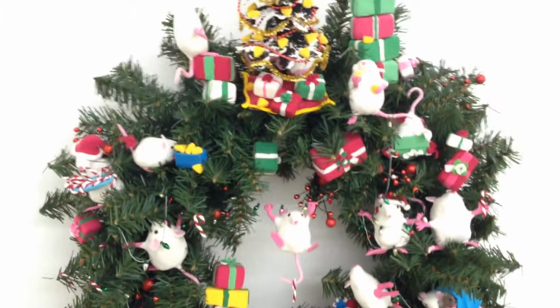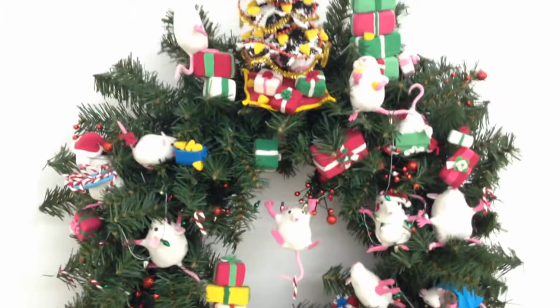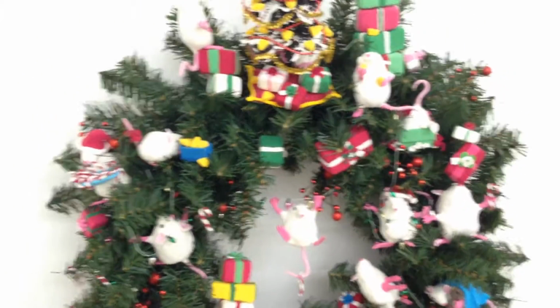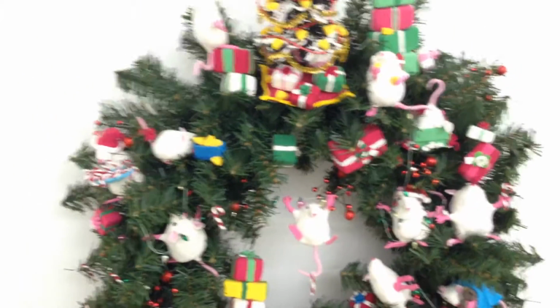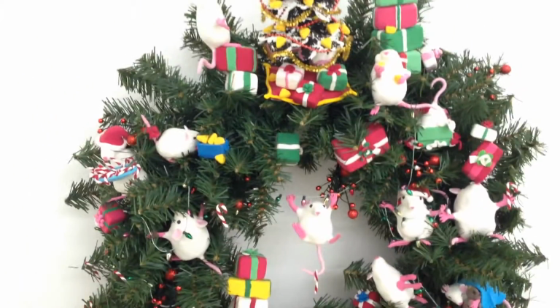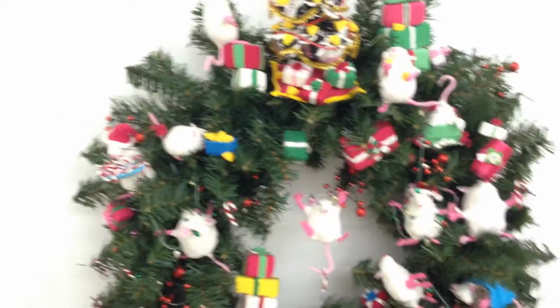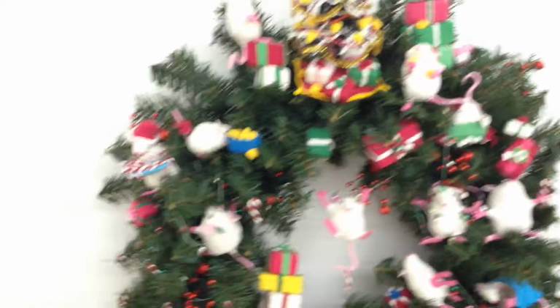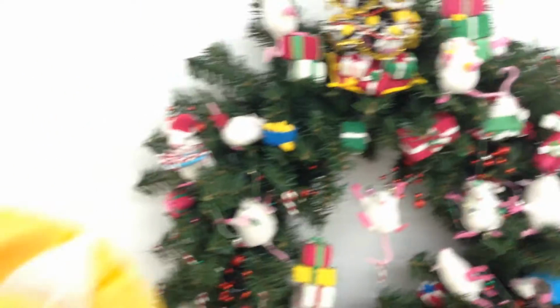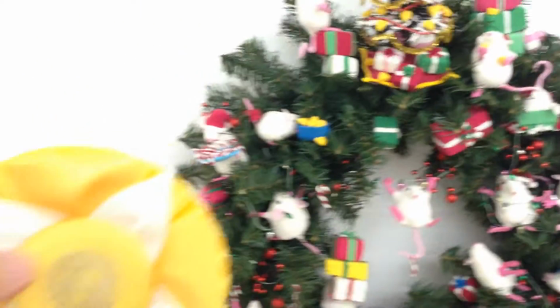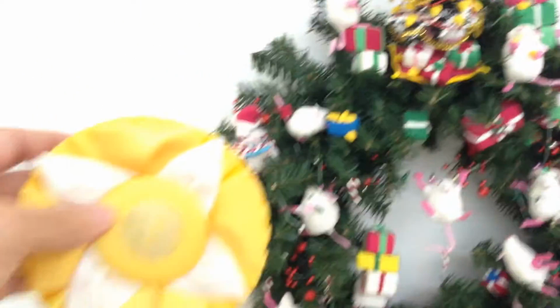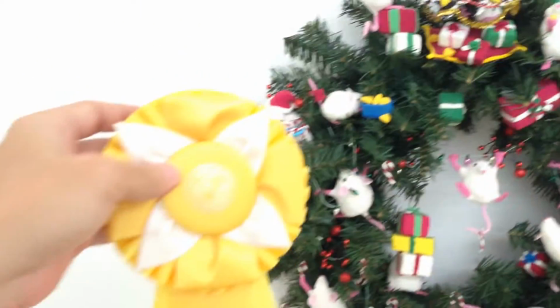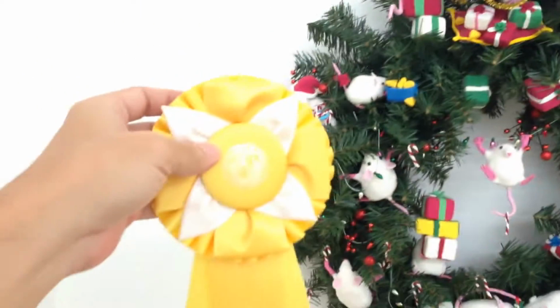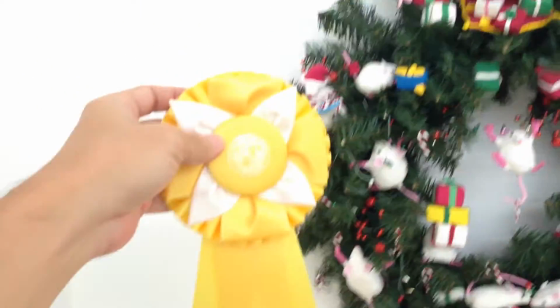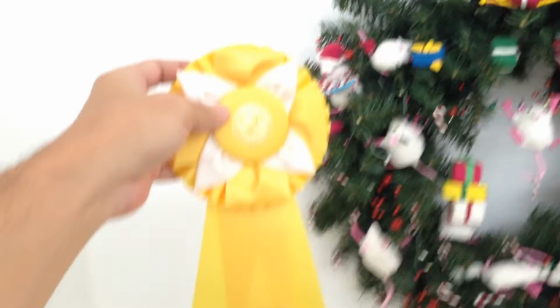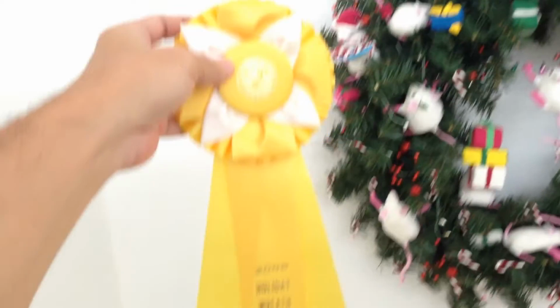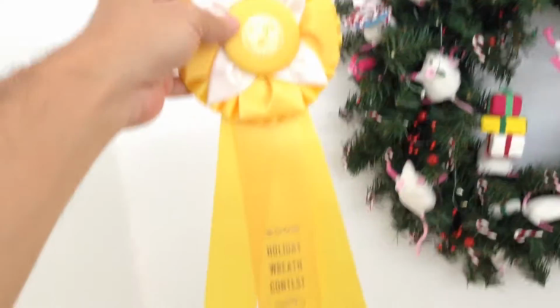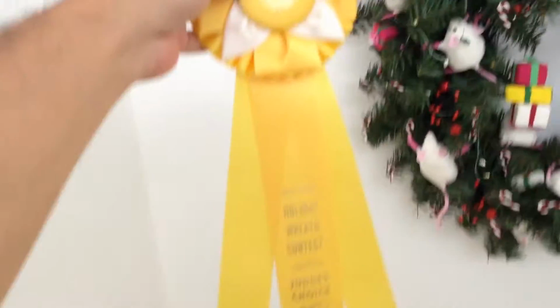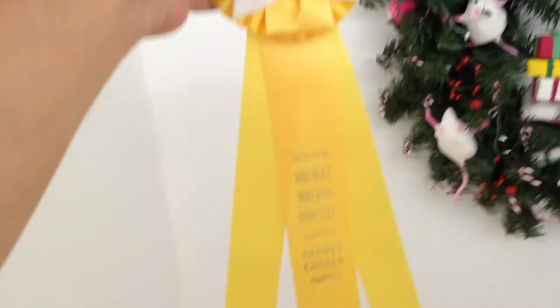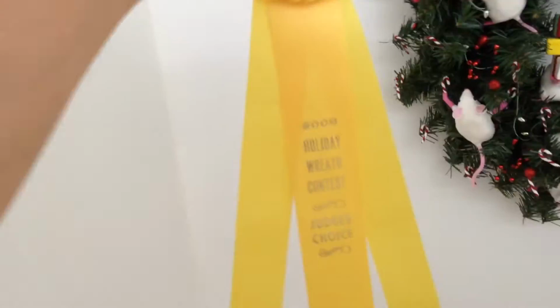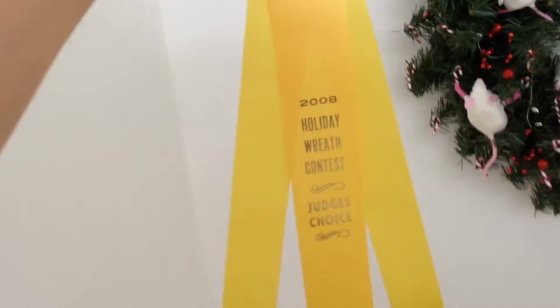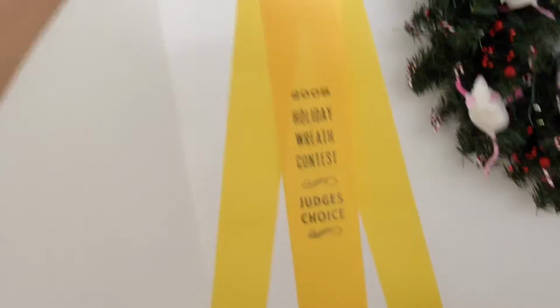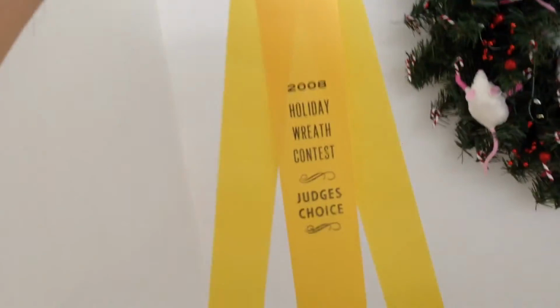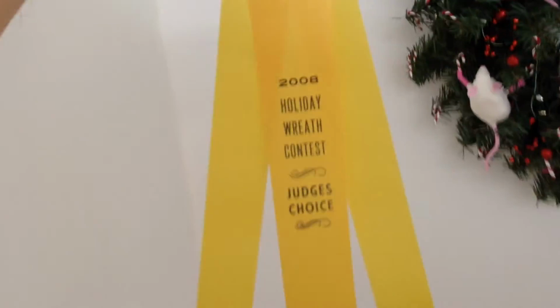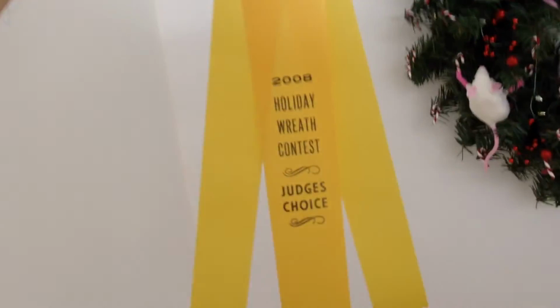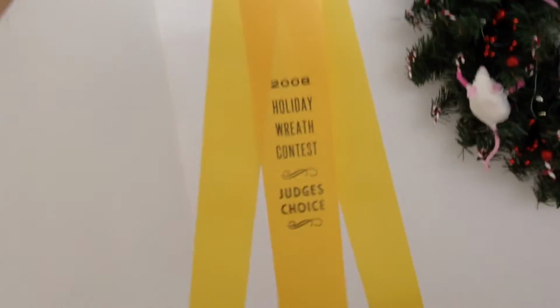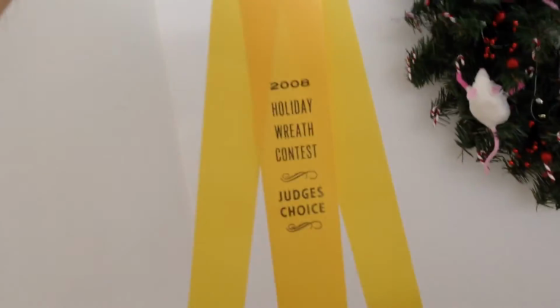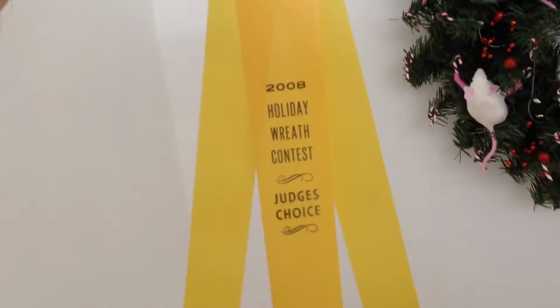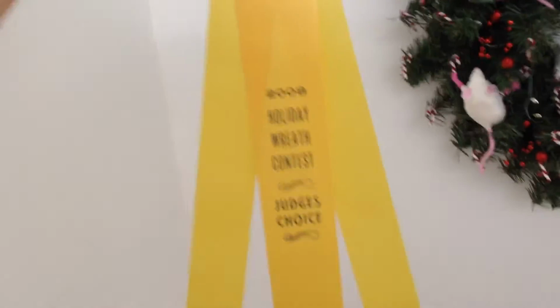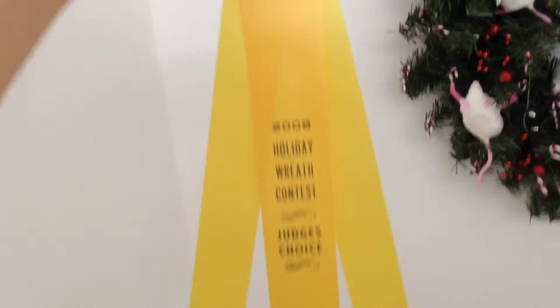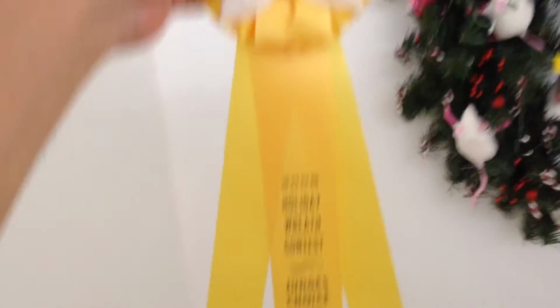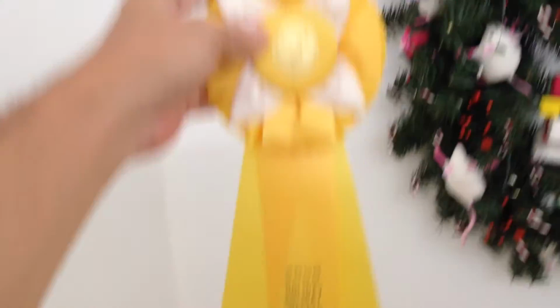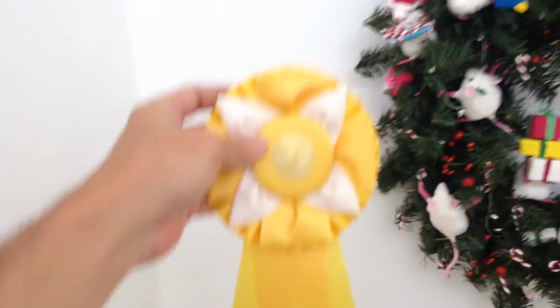This is from 2008 — my first ribbon. Third place.